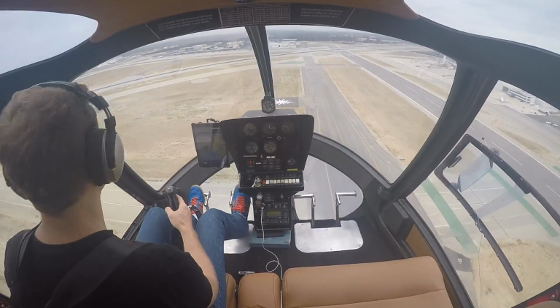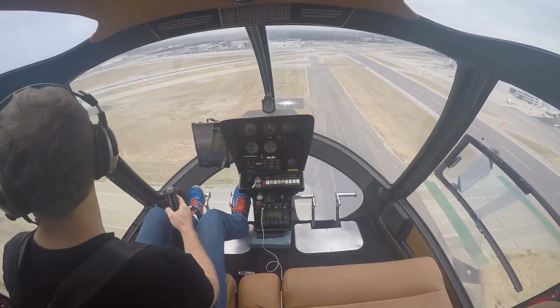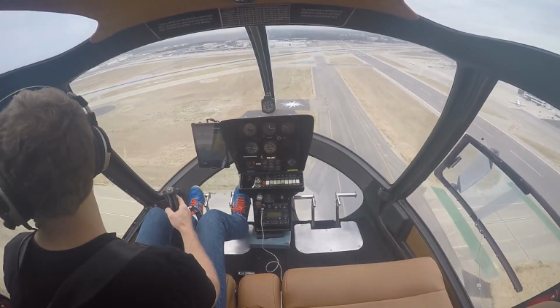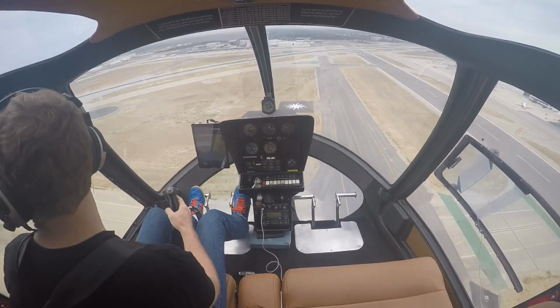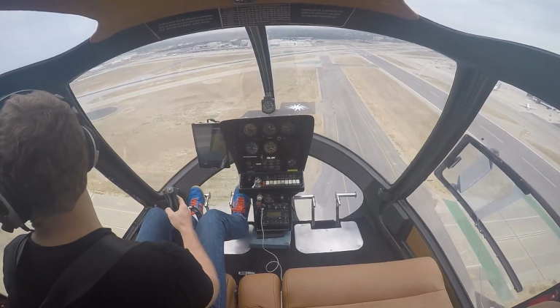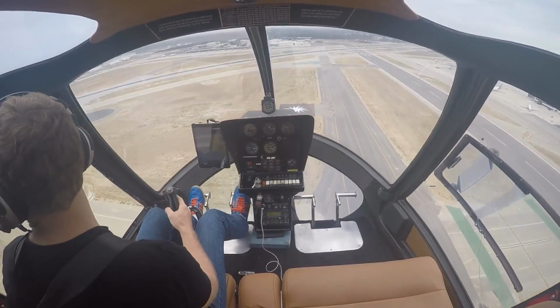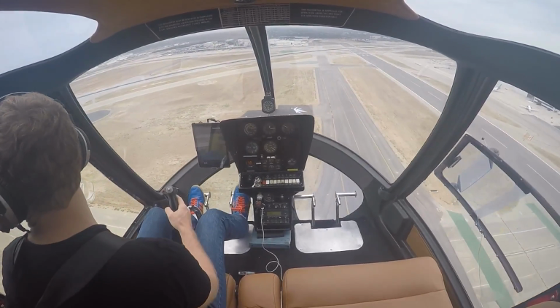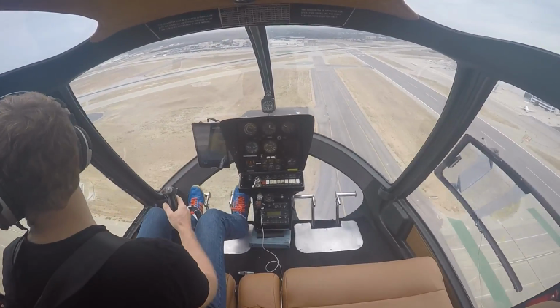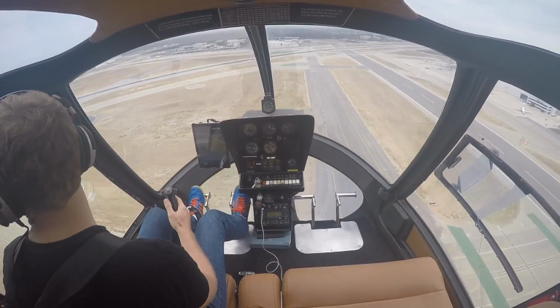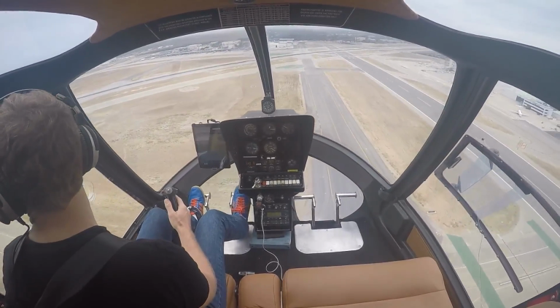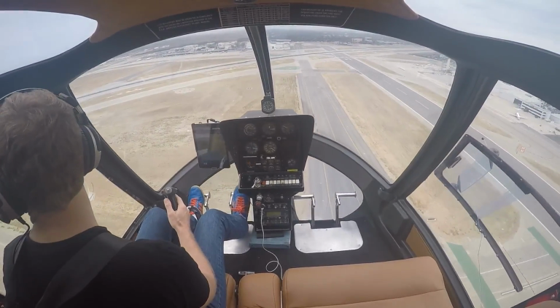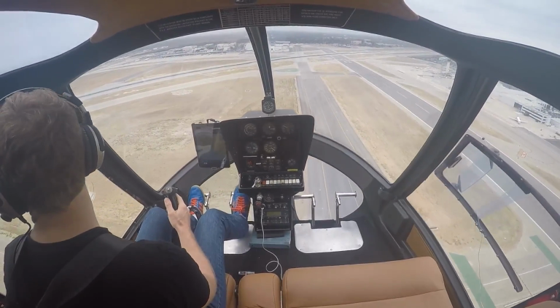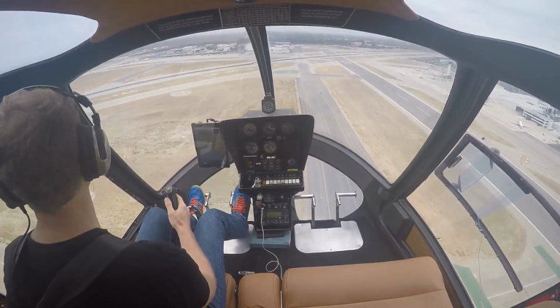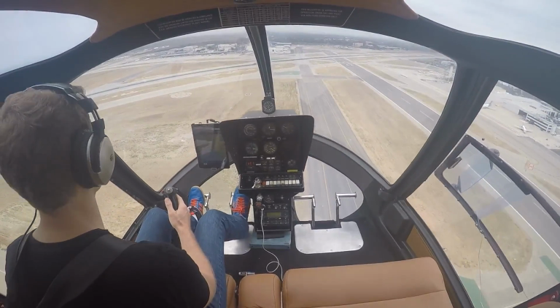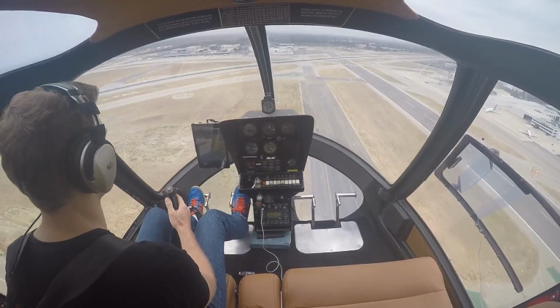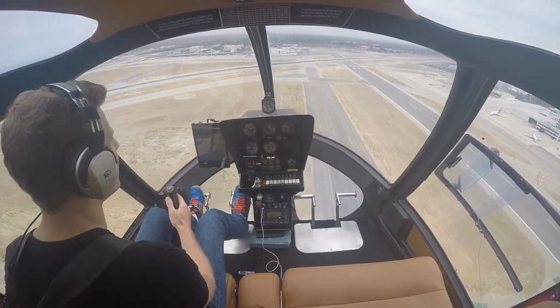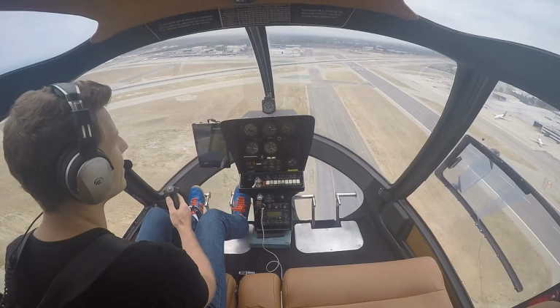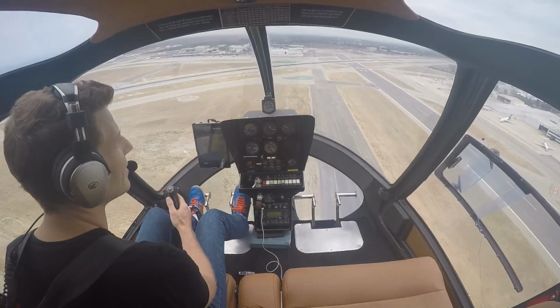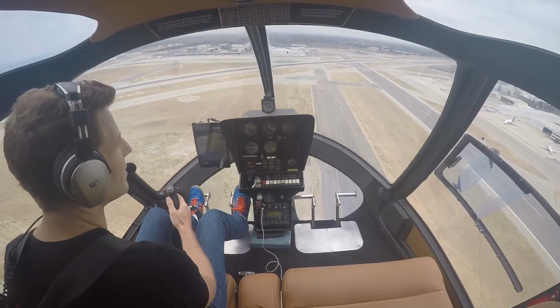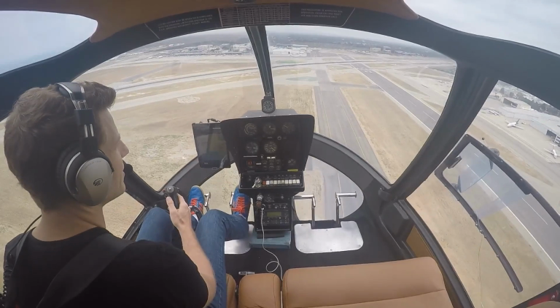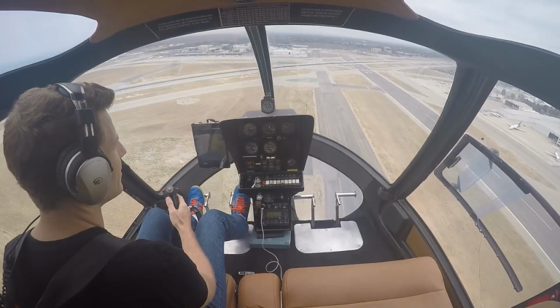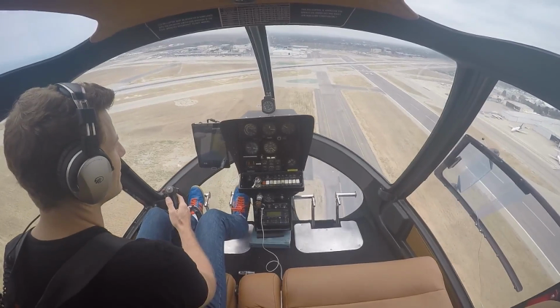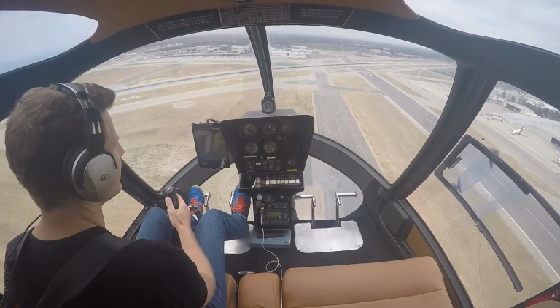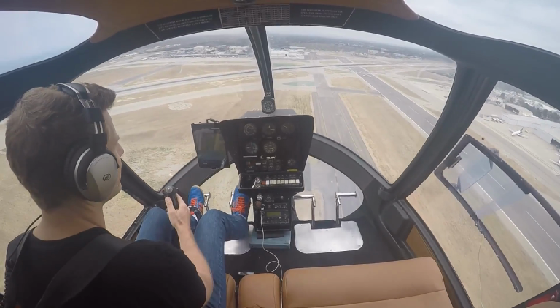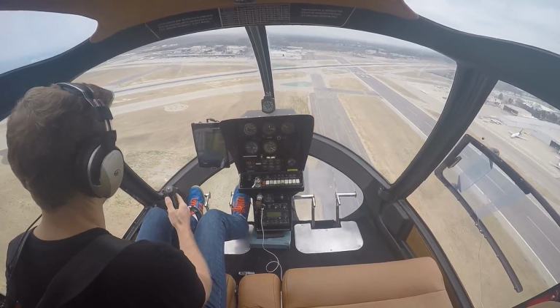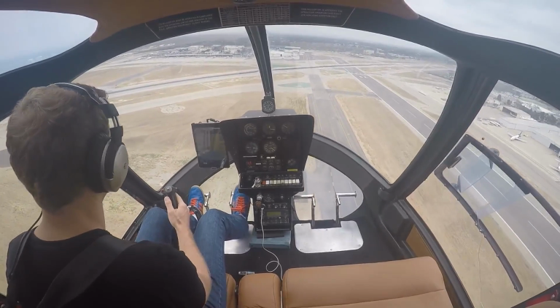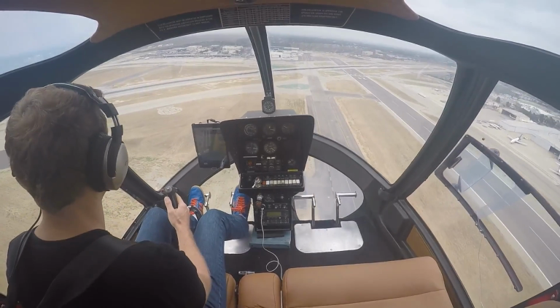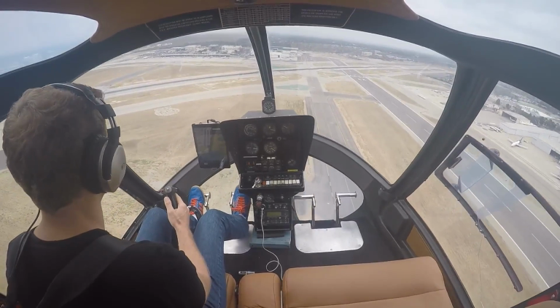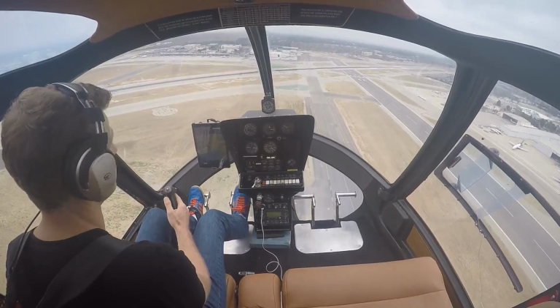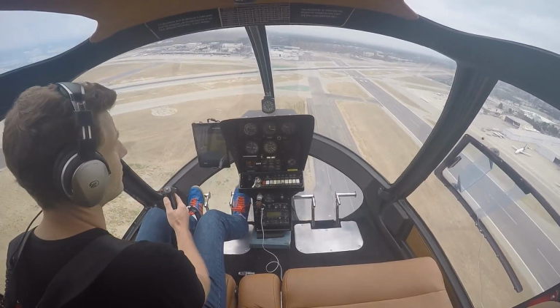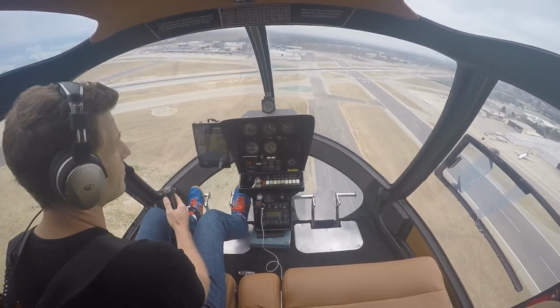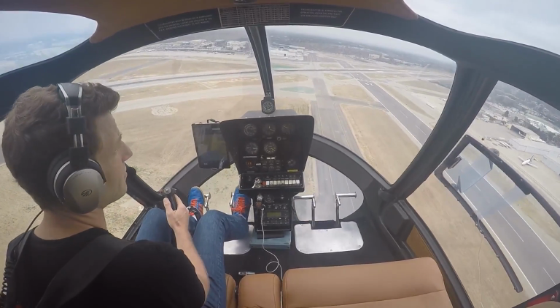Beautiful day. A little hazy, but in a good way.